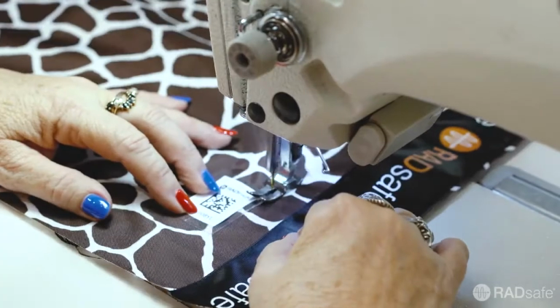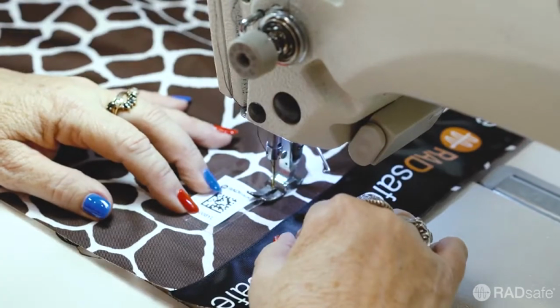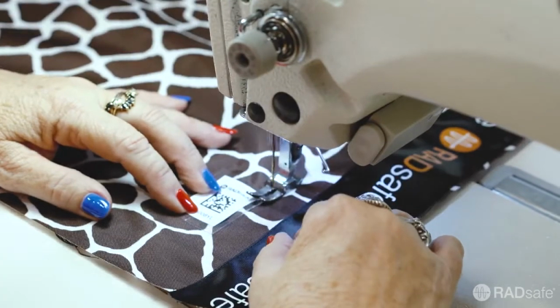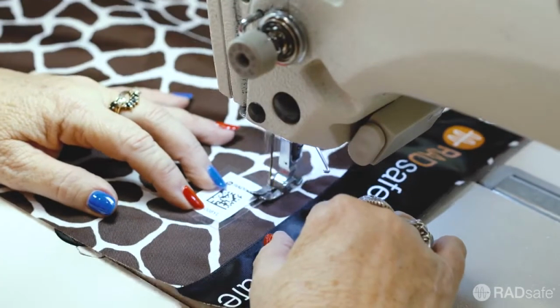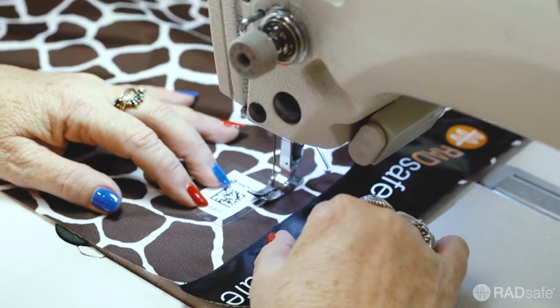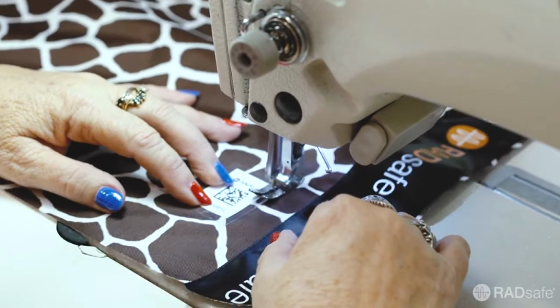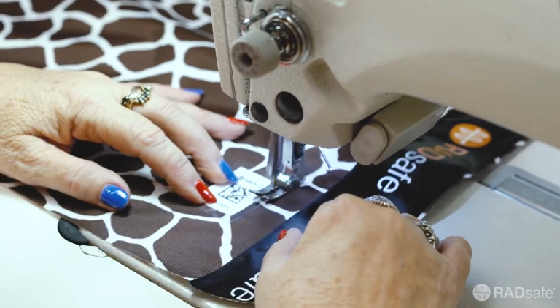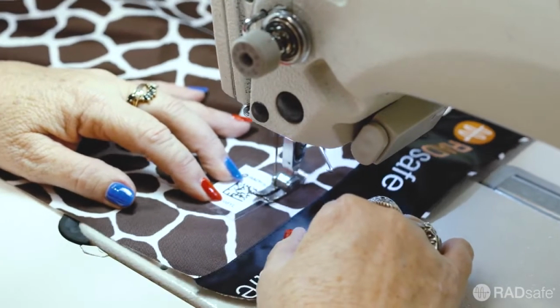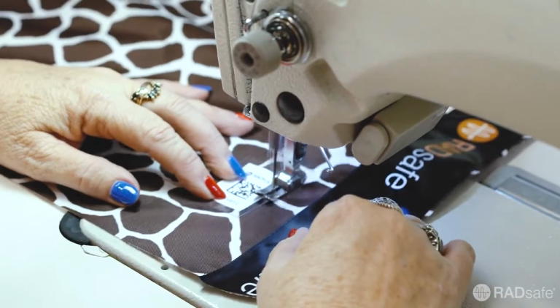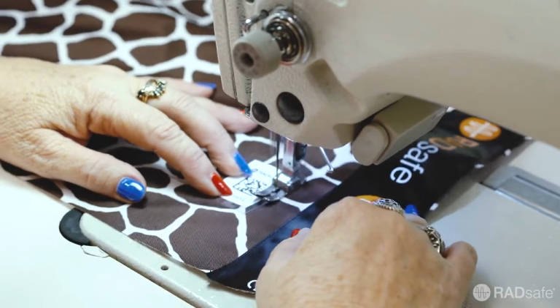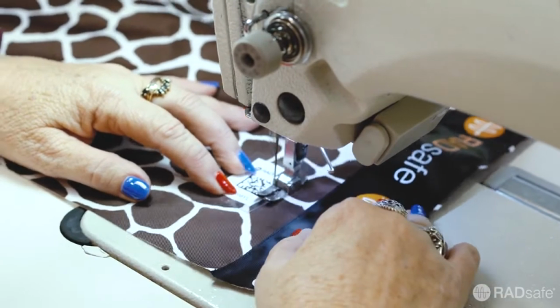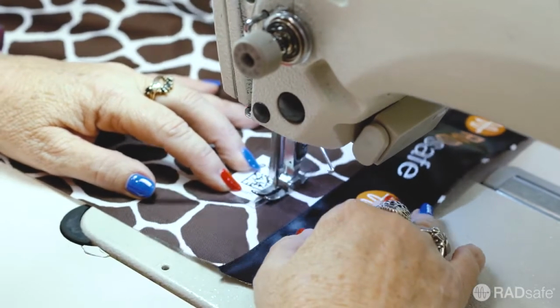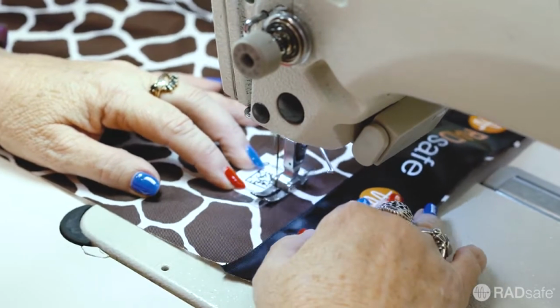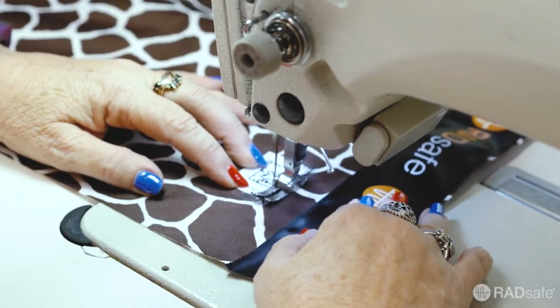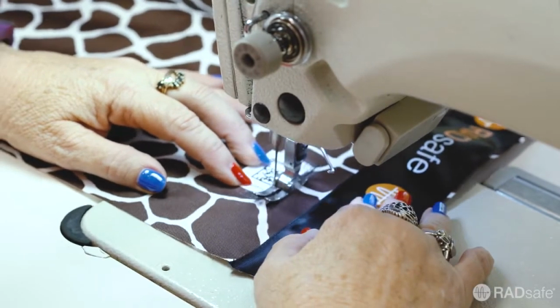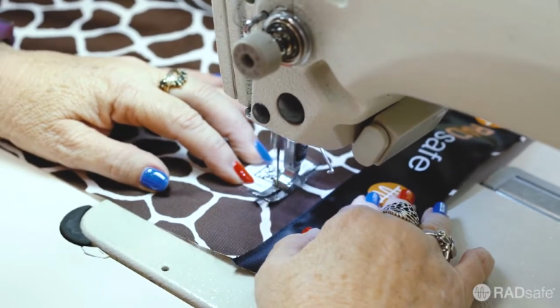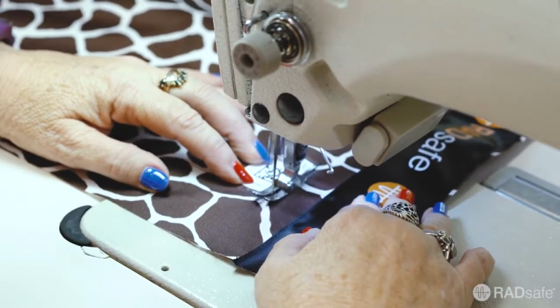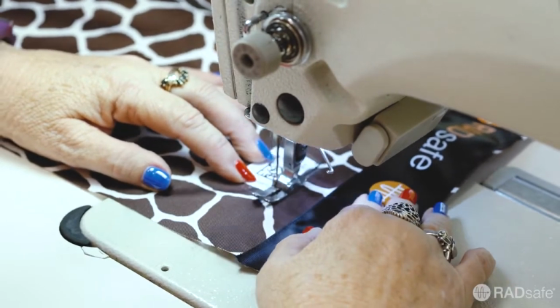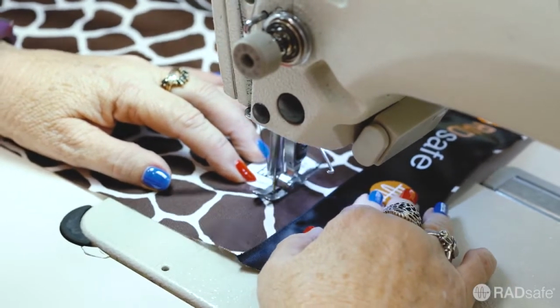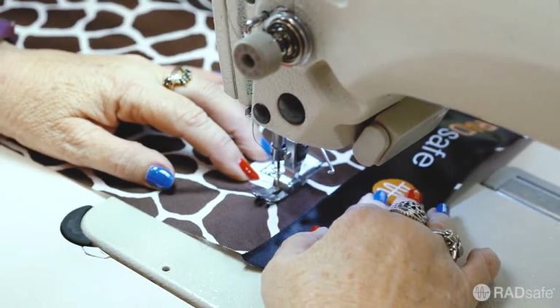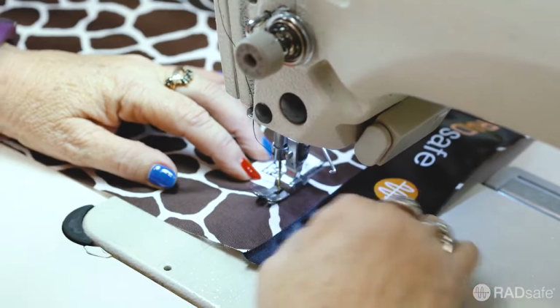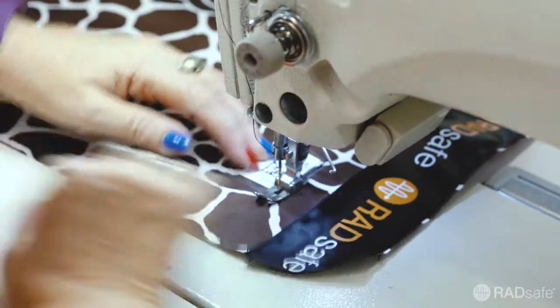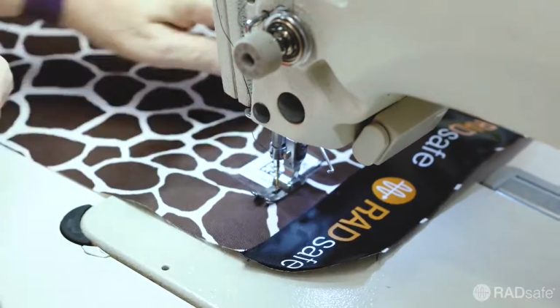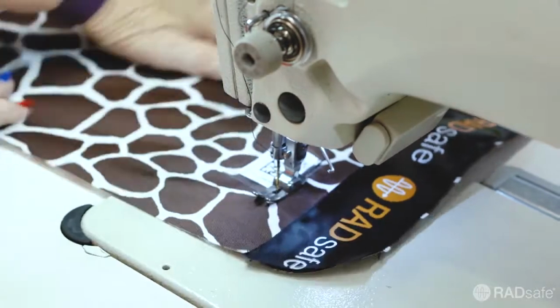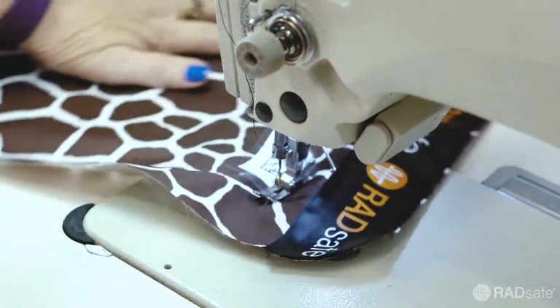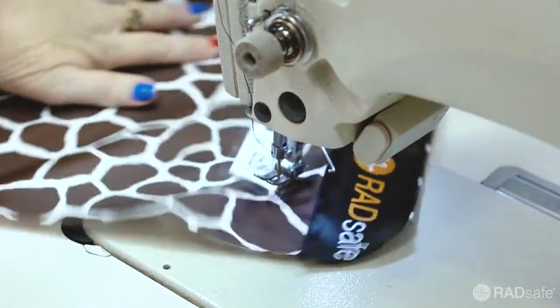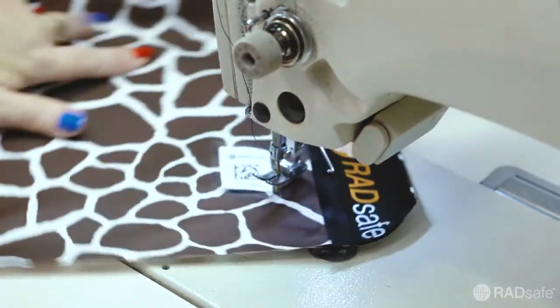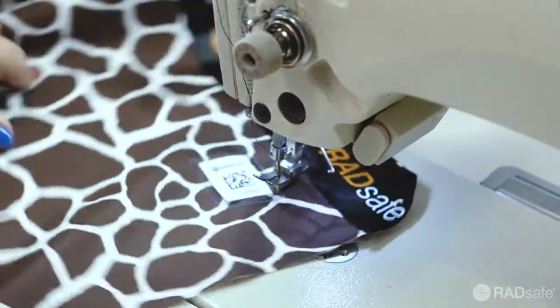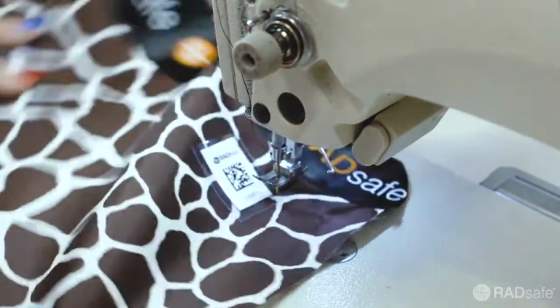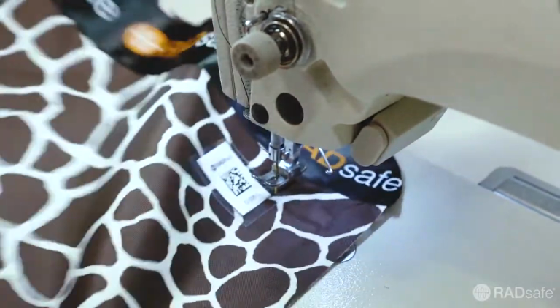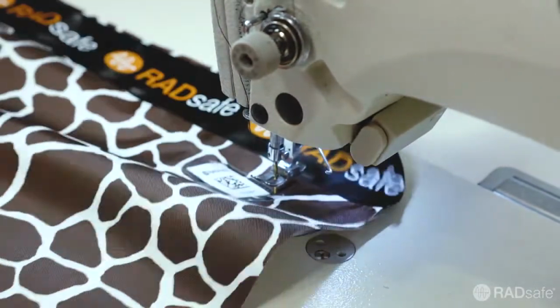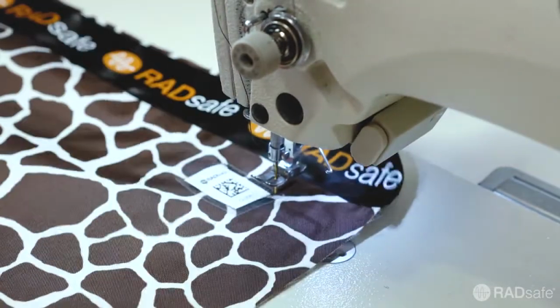Each and every garment is given a unique ID and a 2D barcode is stitched to it for use with RadTrac.